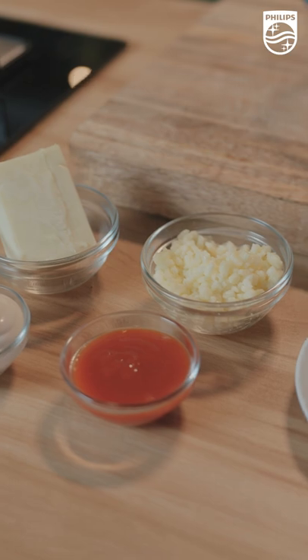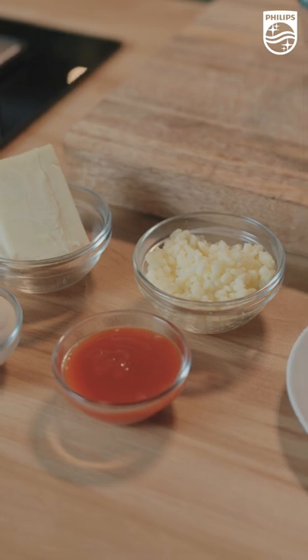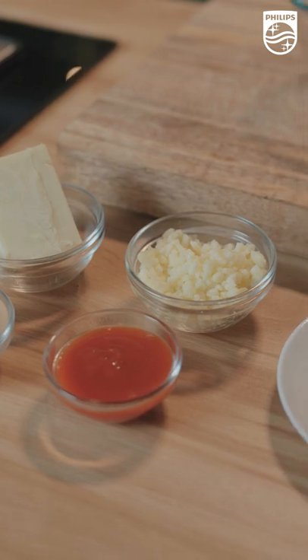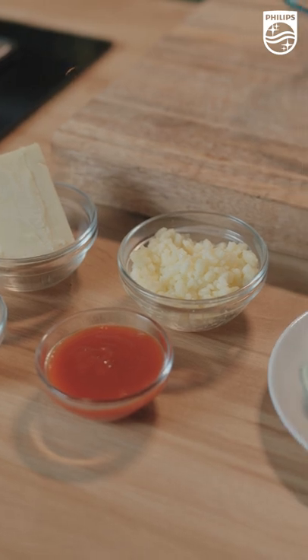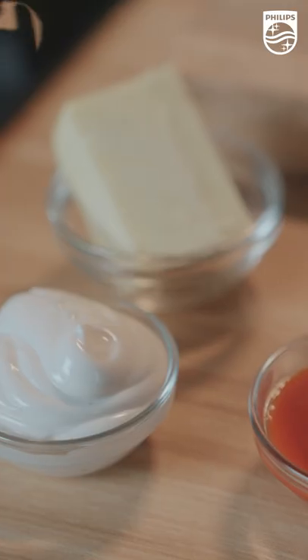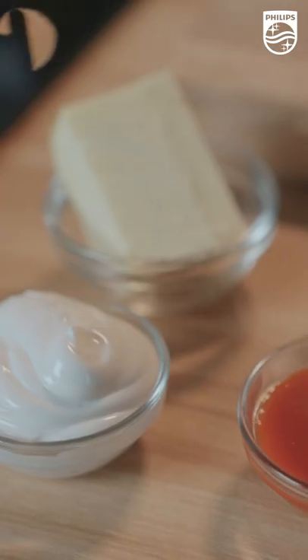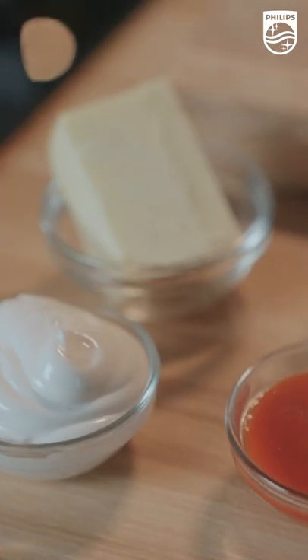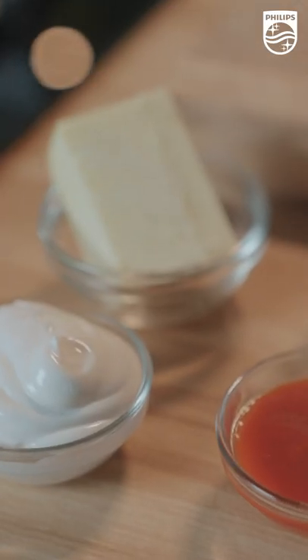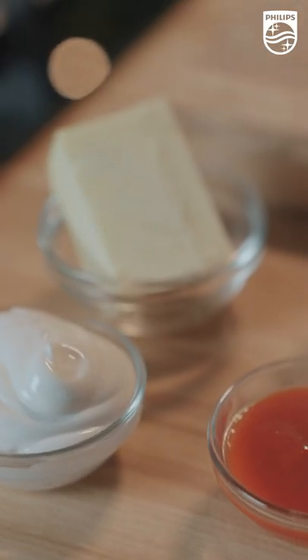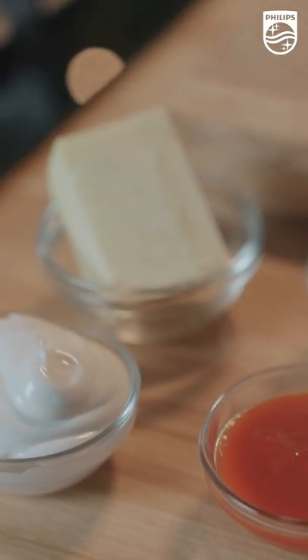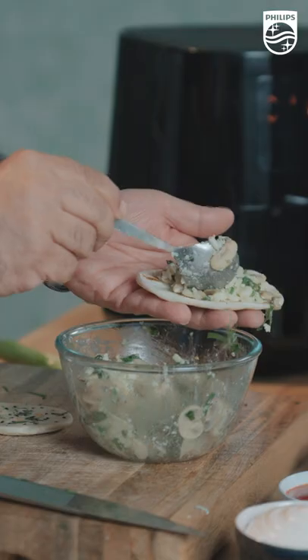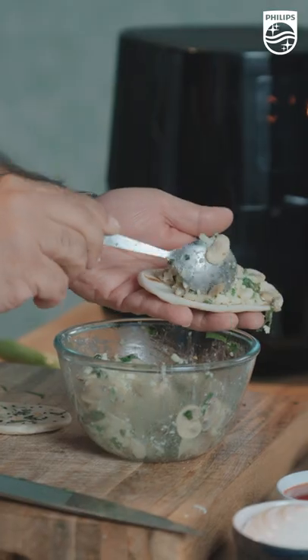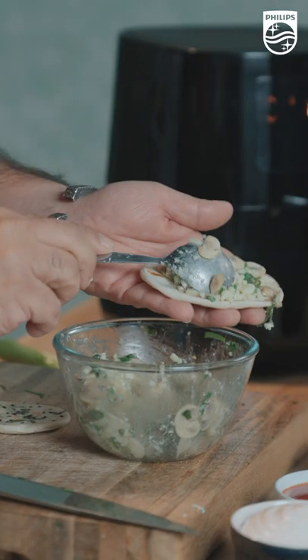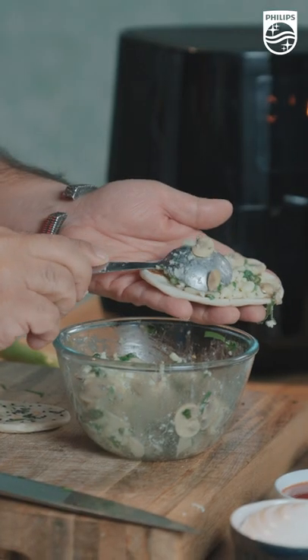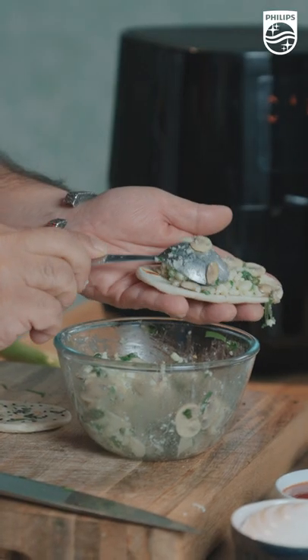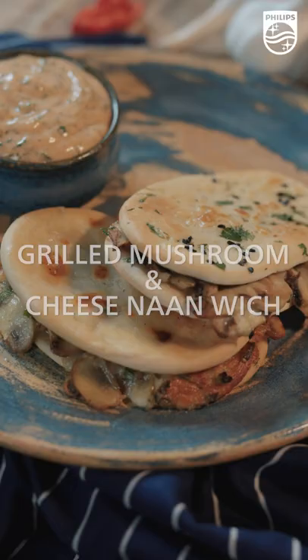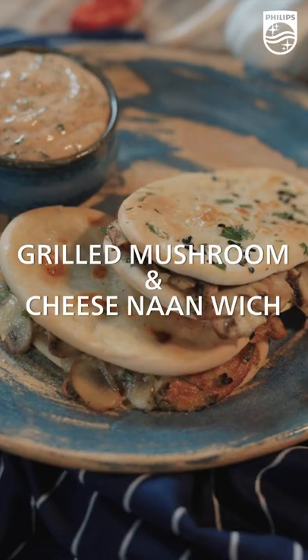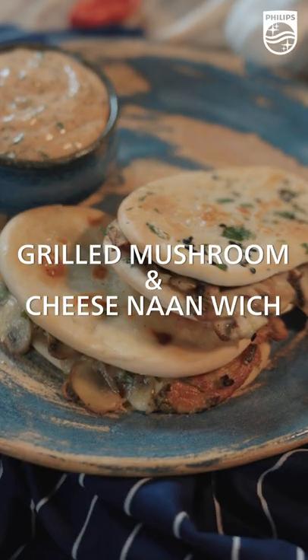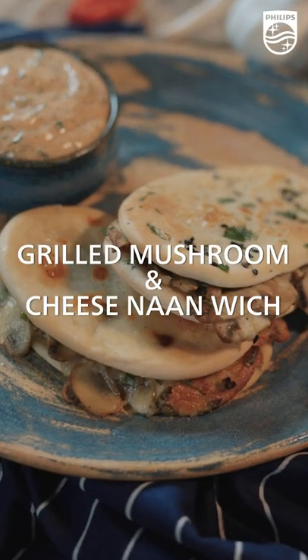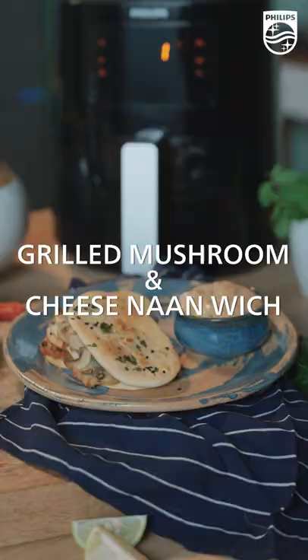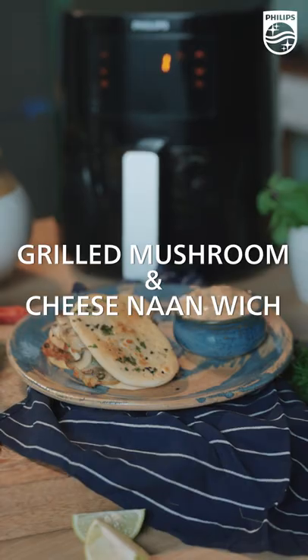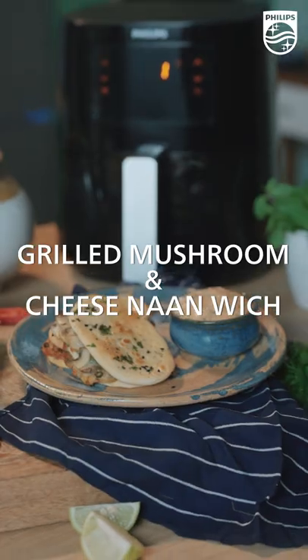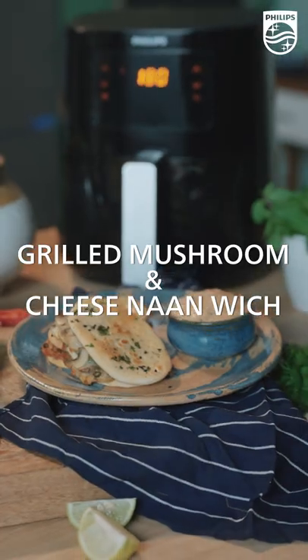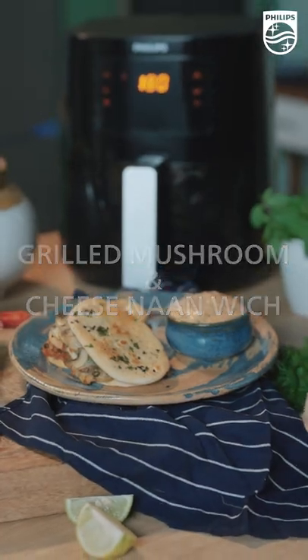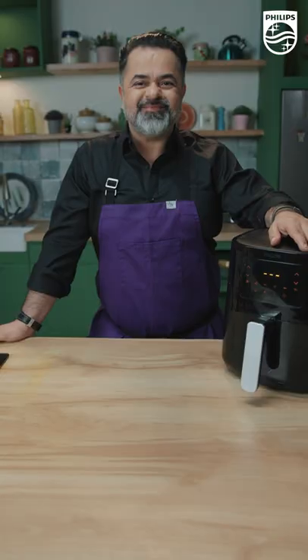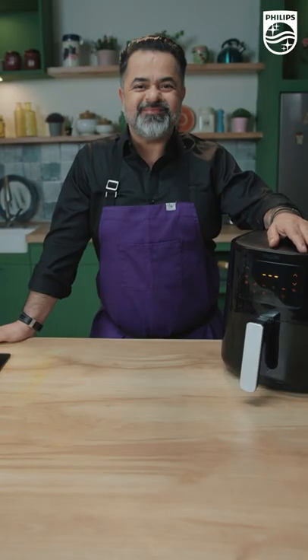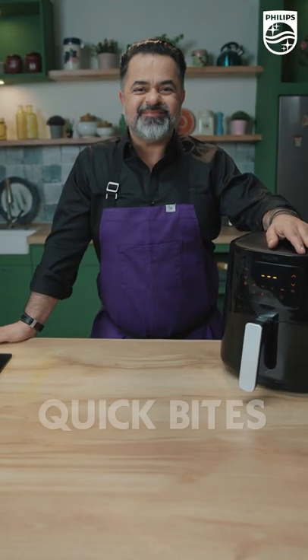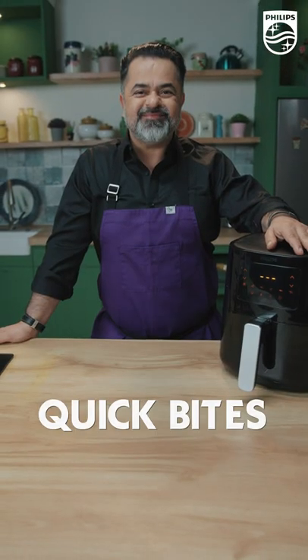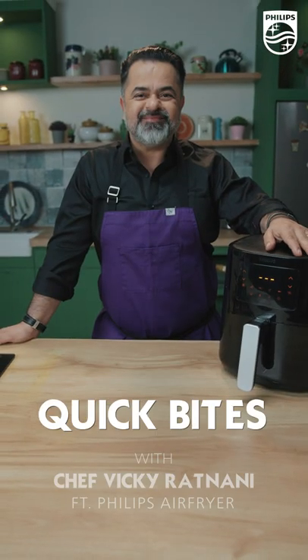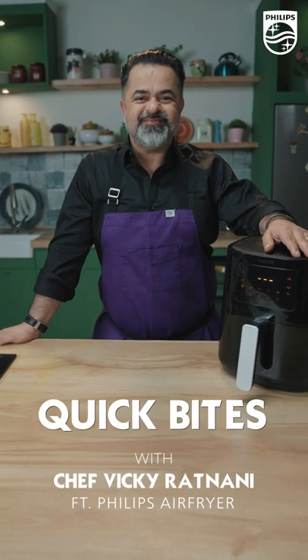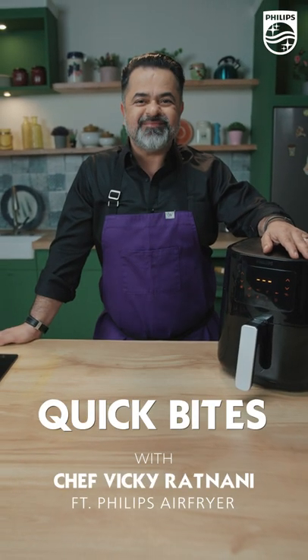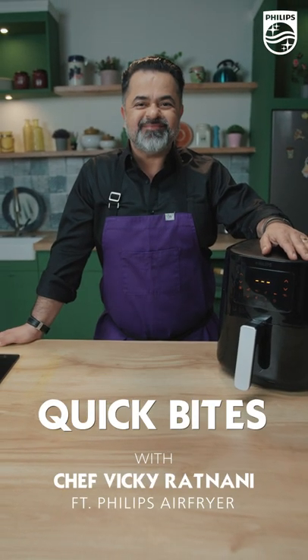Hi, this is Chef Vicky Ratnani, and today we're going to be baking grilled mushroom and cheese naanwich with the Phillips Air Fryer. Let's start cooking!